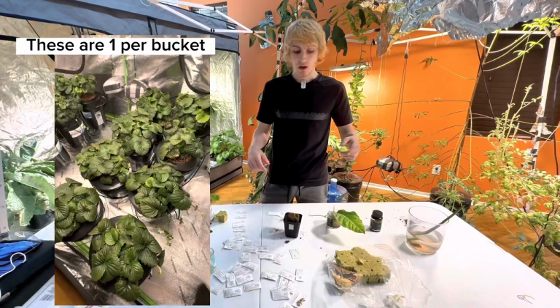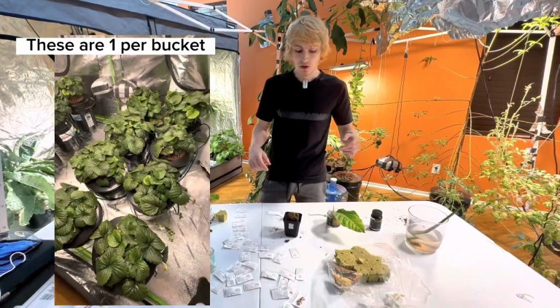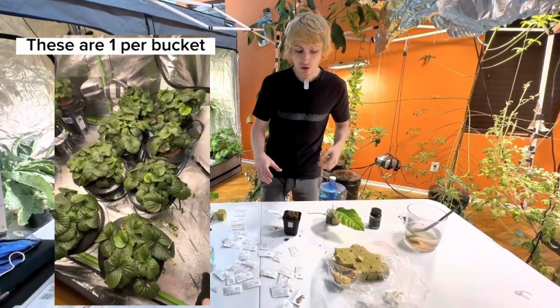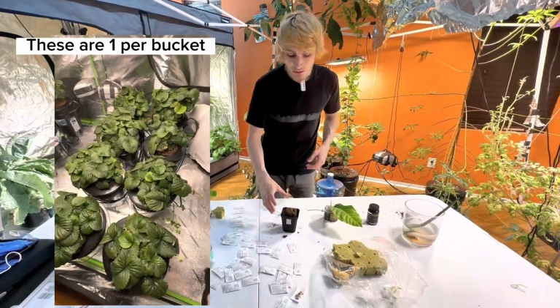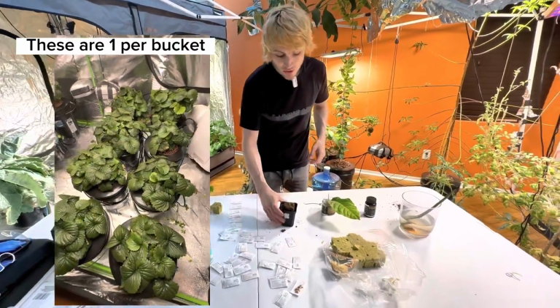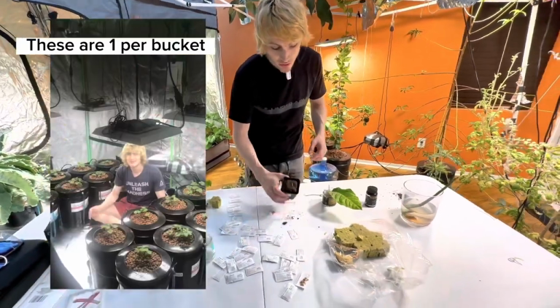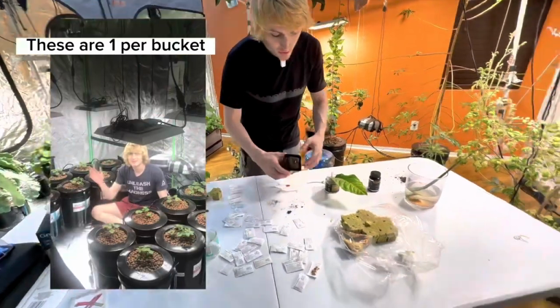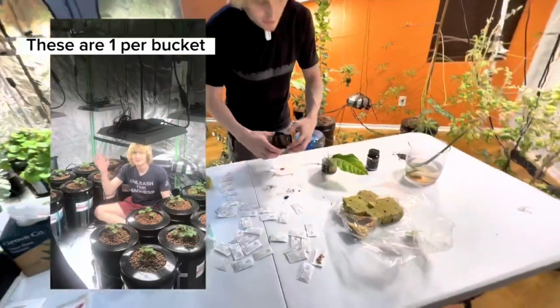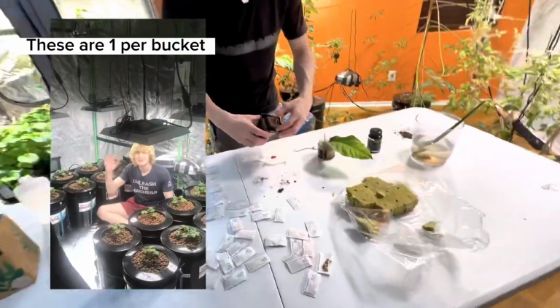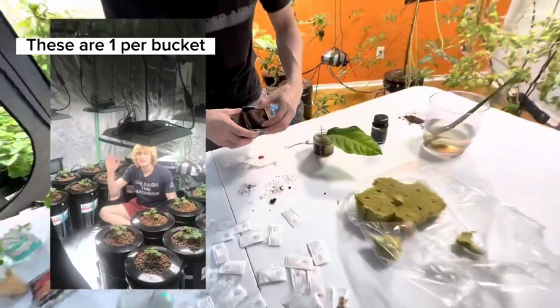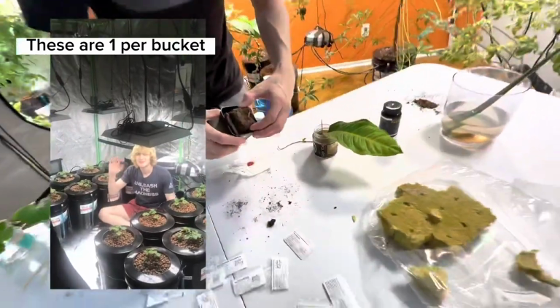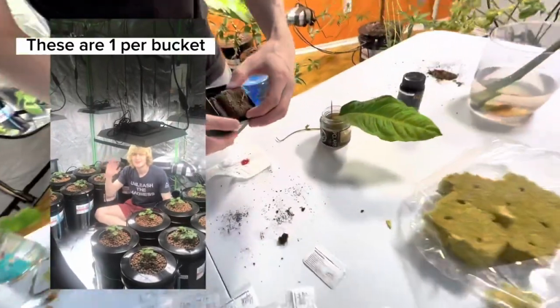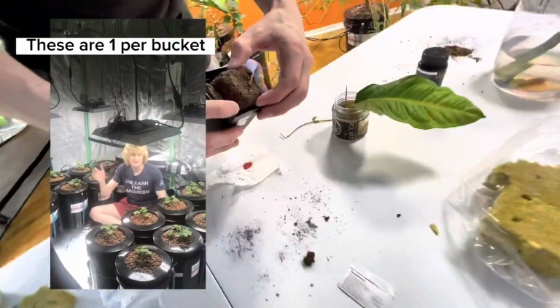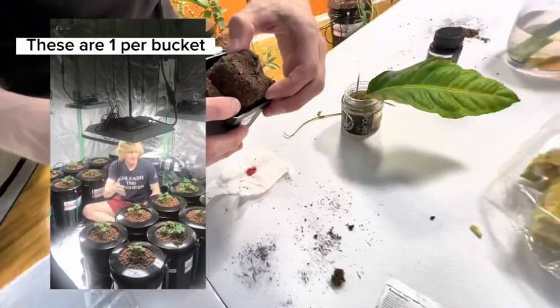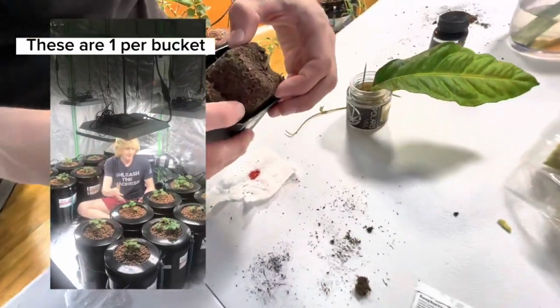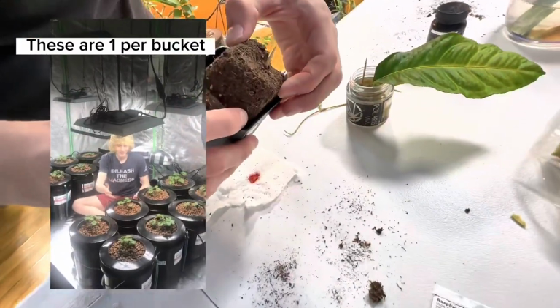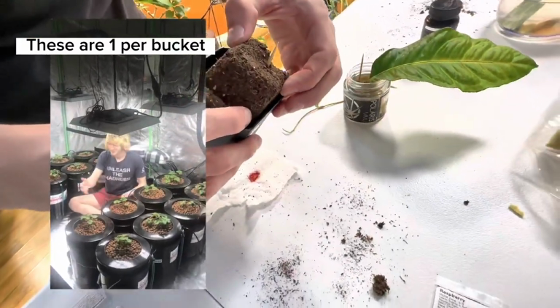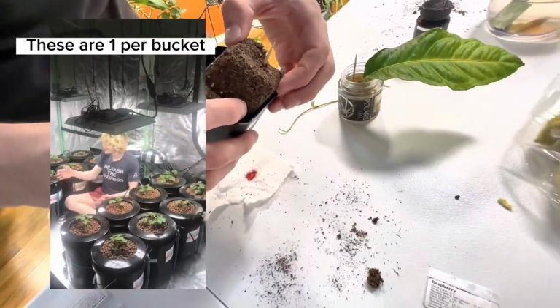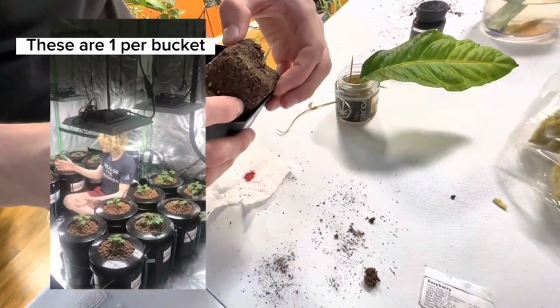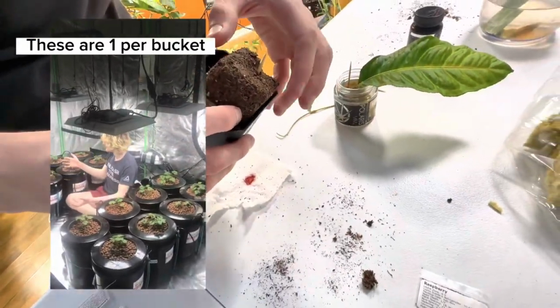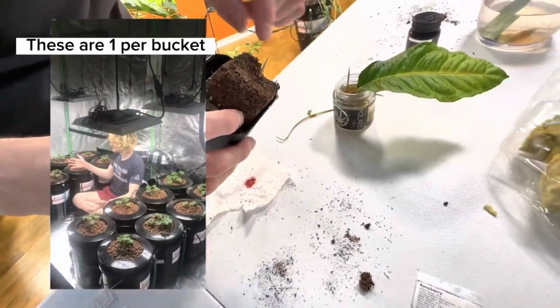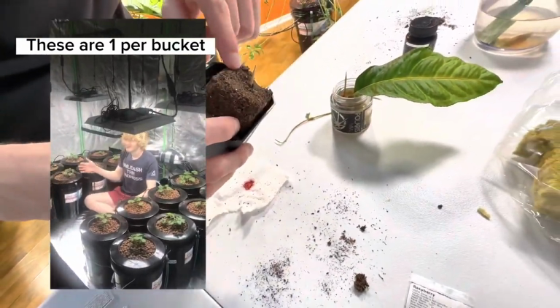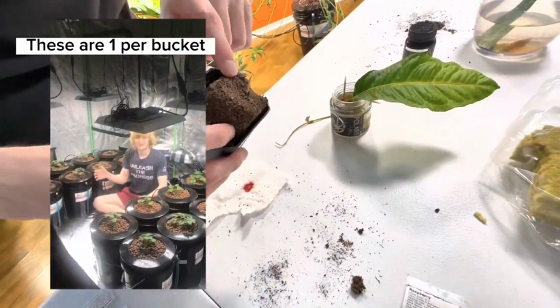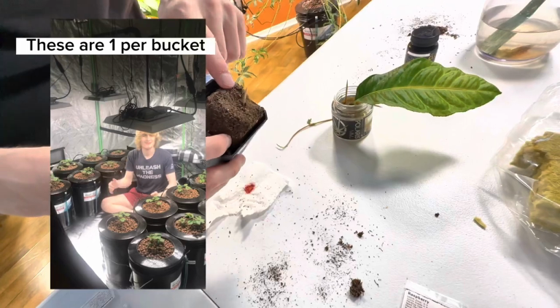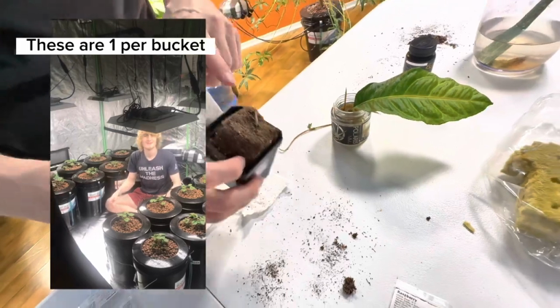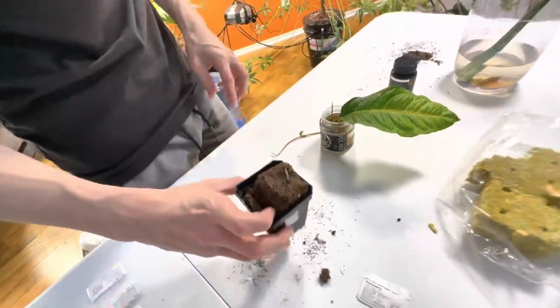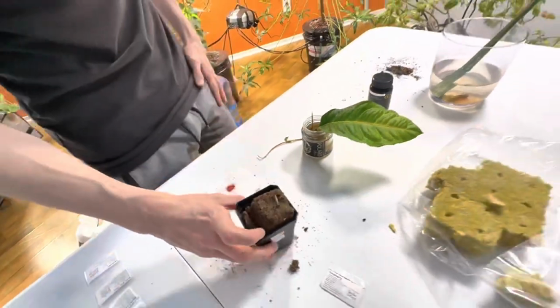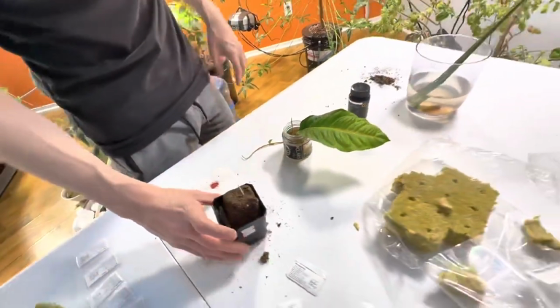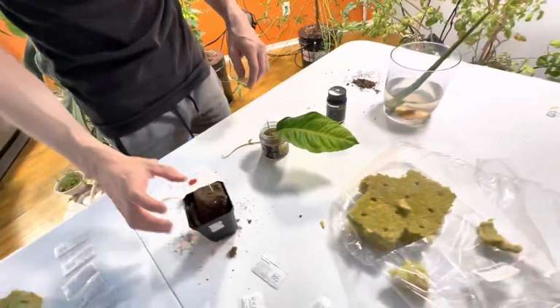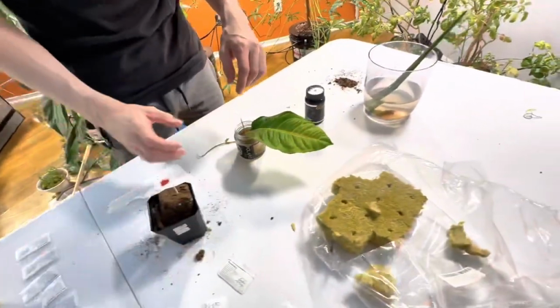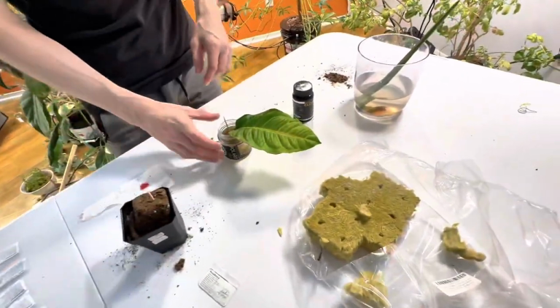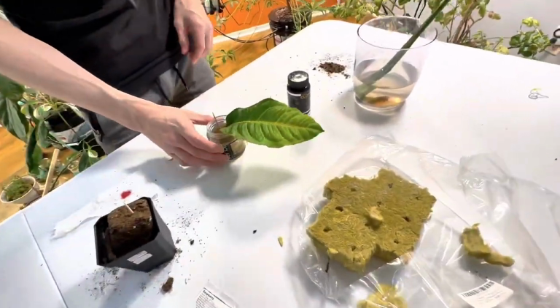You can make your own grow cubes — I have peat moss and perlite here — and pin them down in that, or use rock wool.